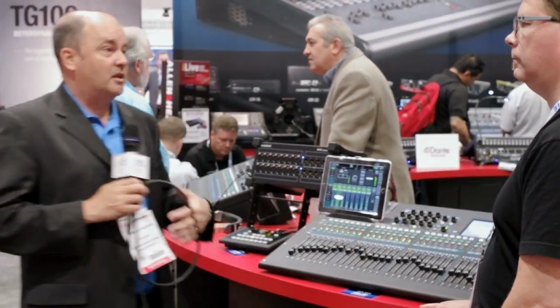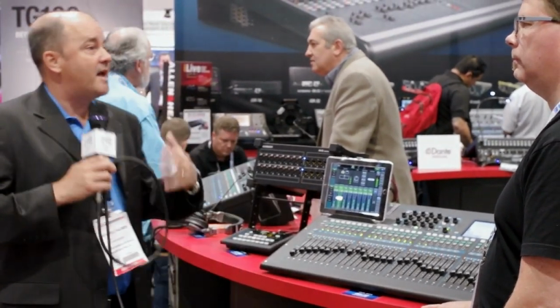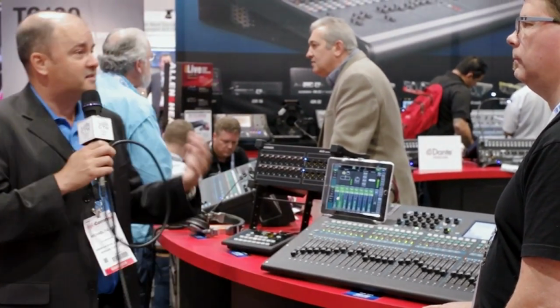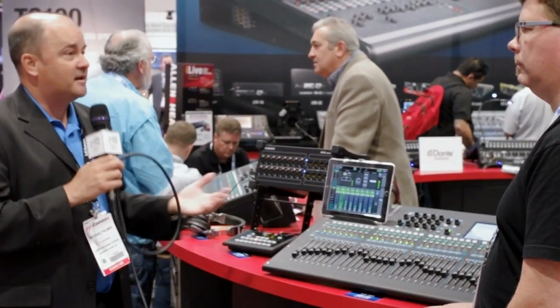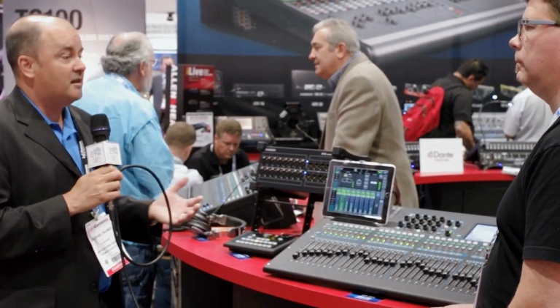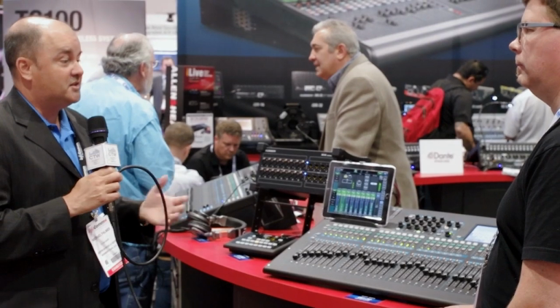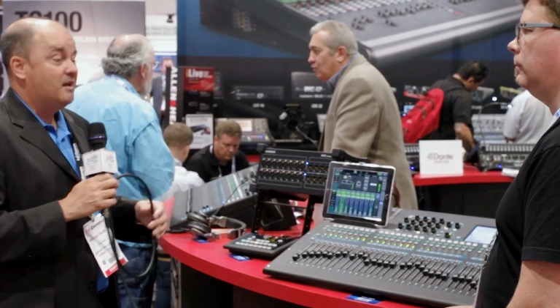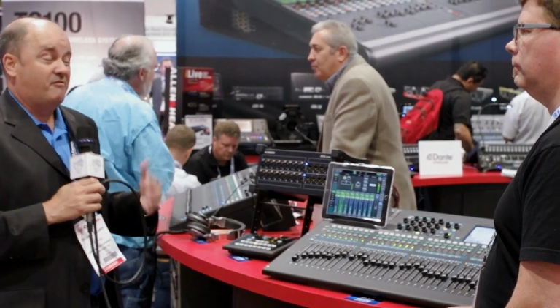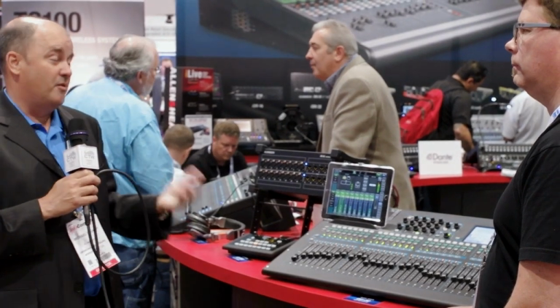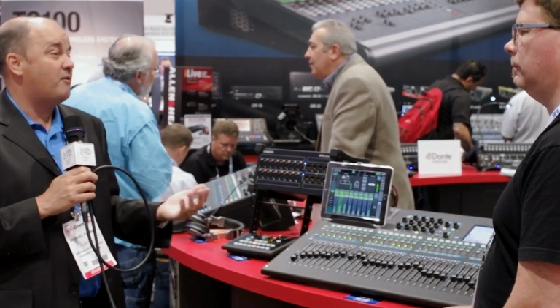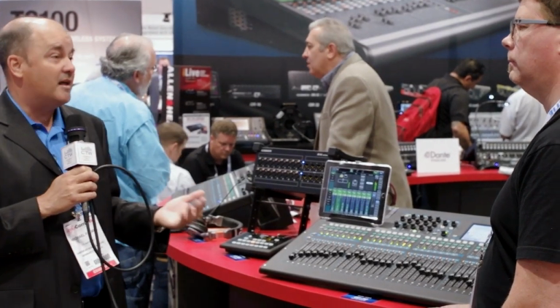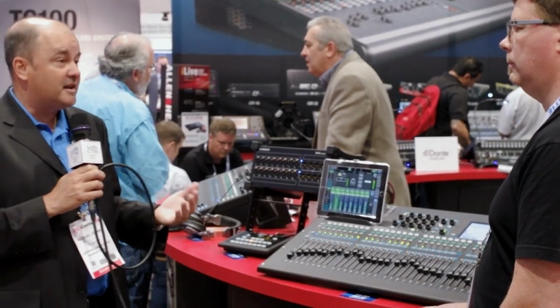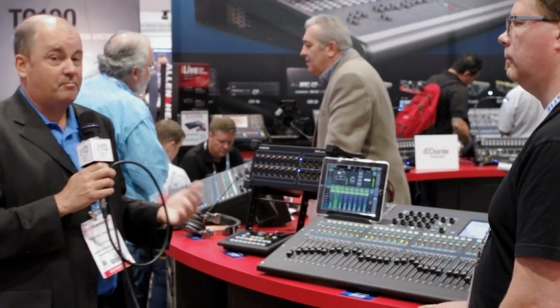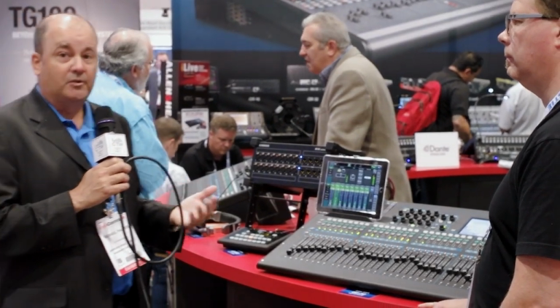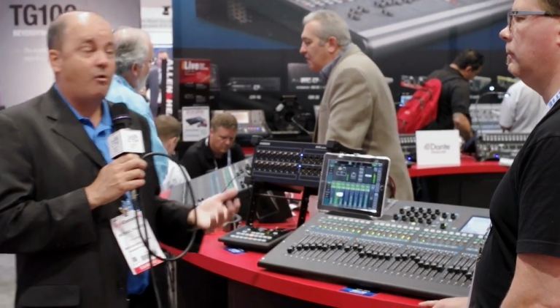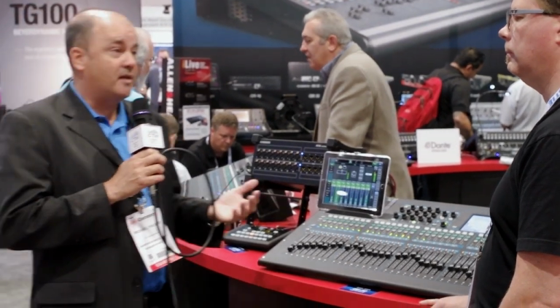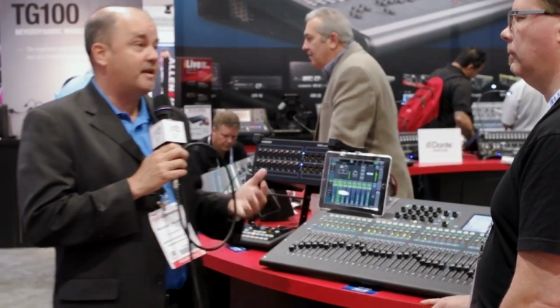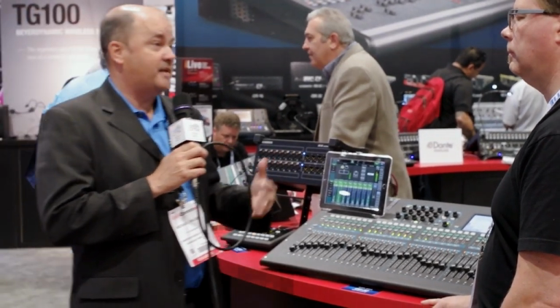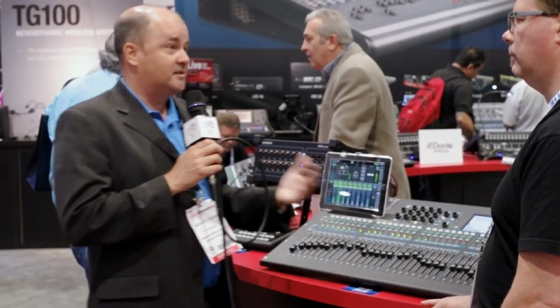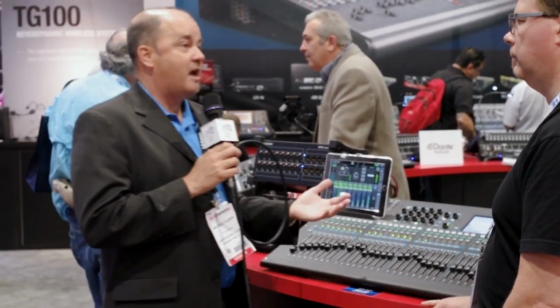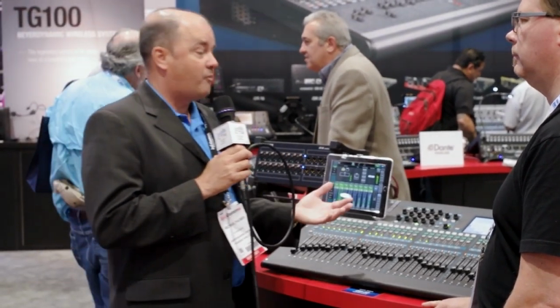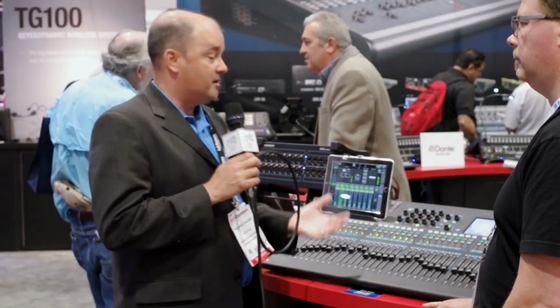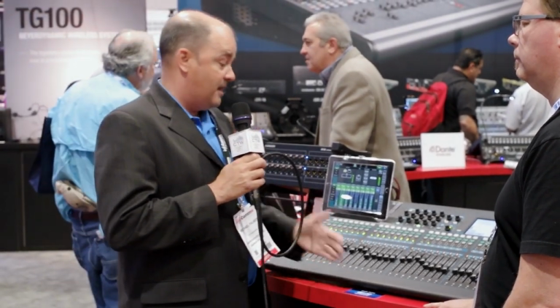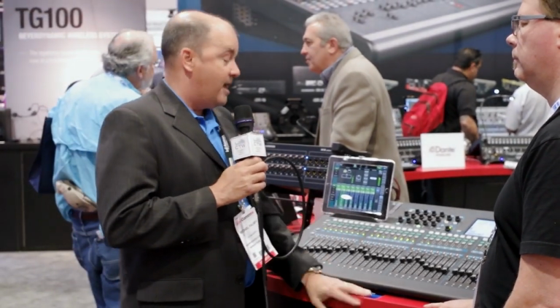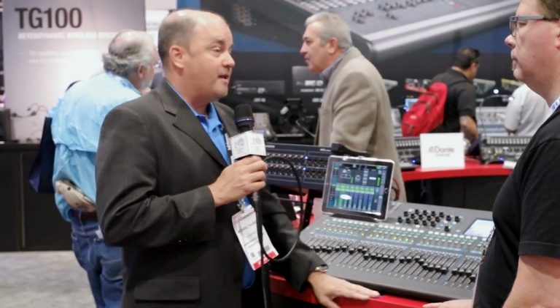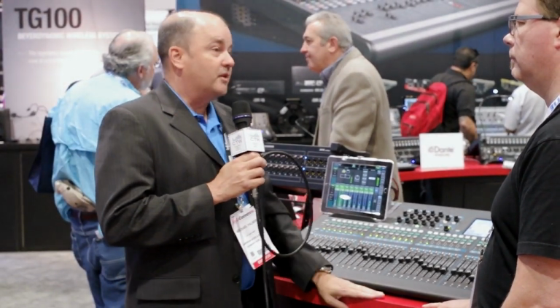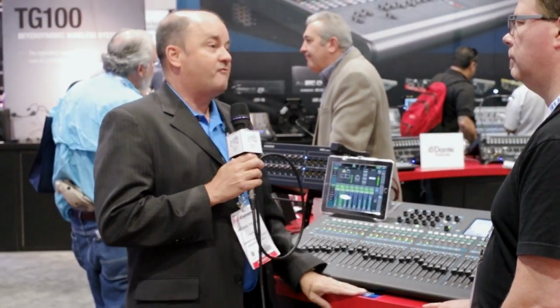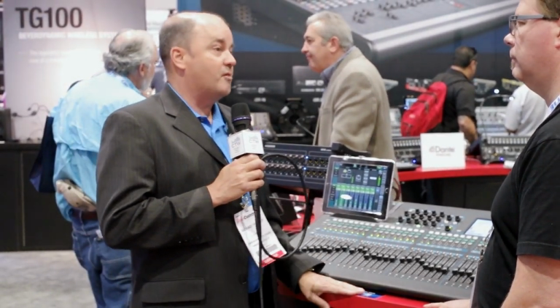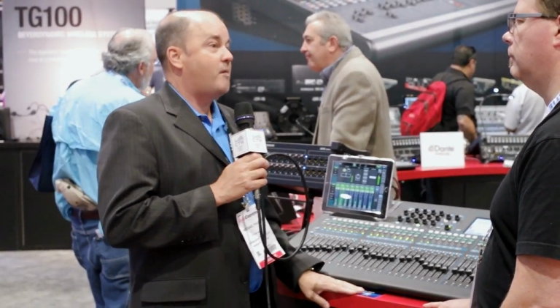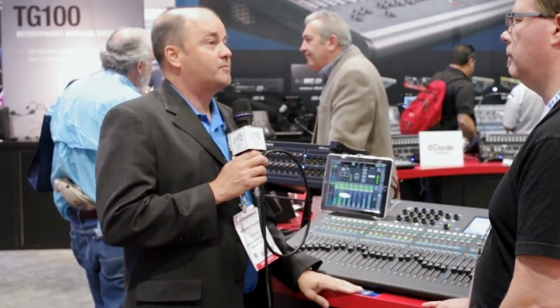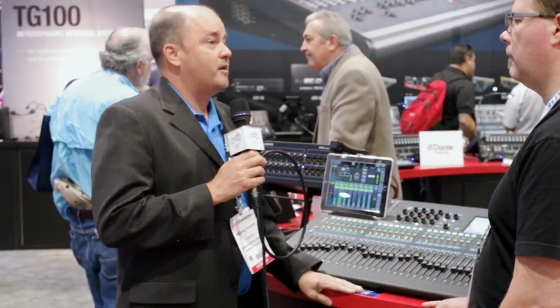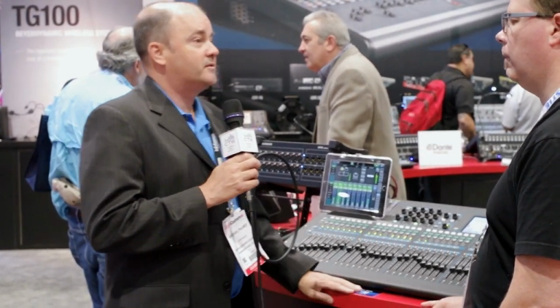The product will be shipping late this summer. It has a MAP price of $3,599, putting a lot of technology with familiar Allen & Heath build quality and sound quality at a really affordable price point.